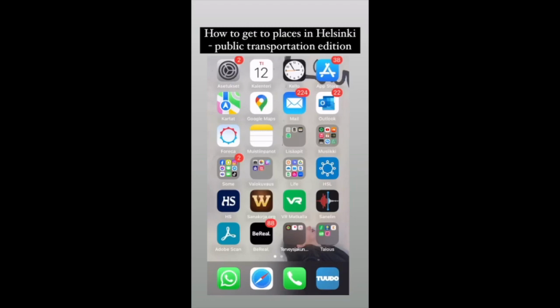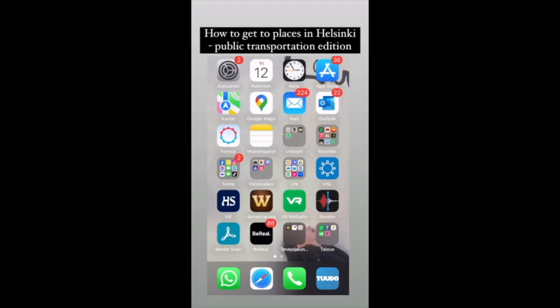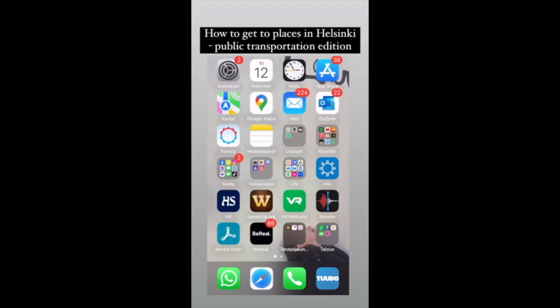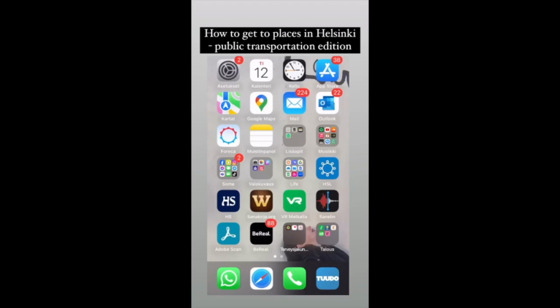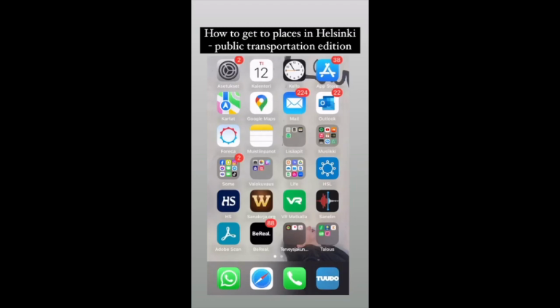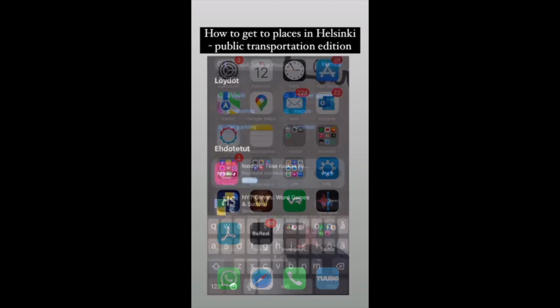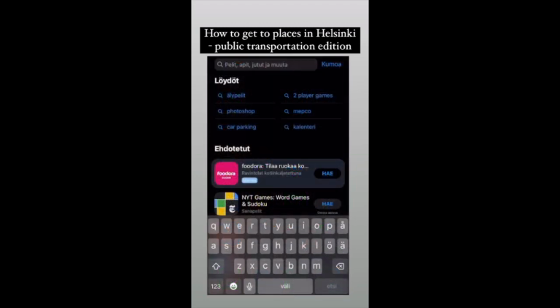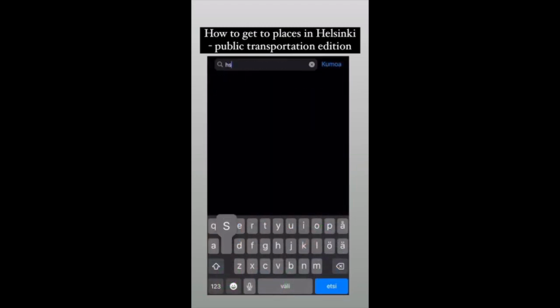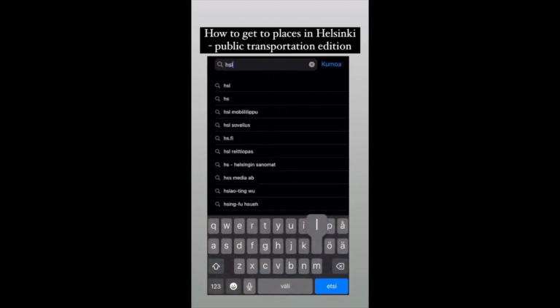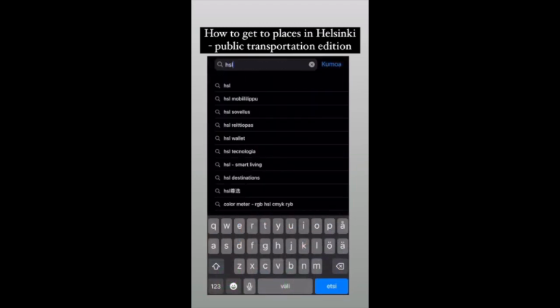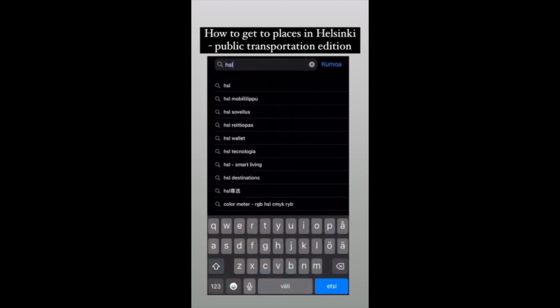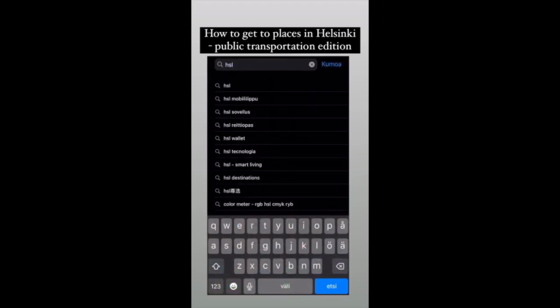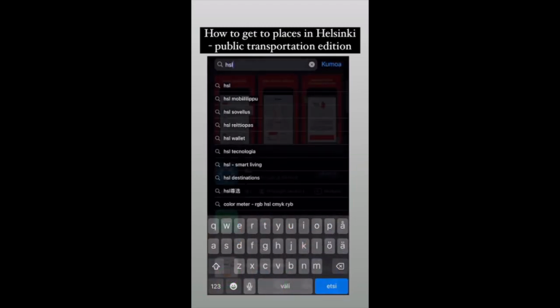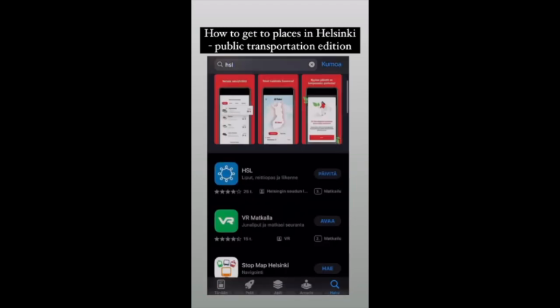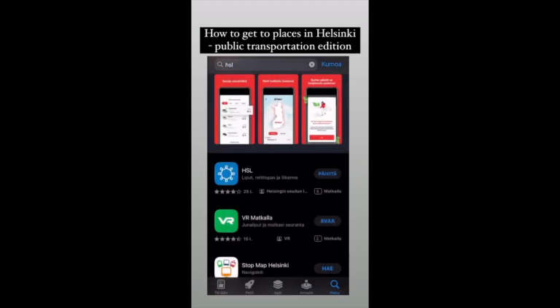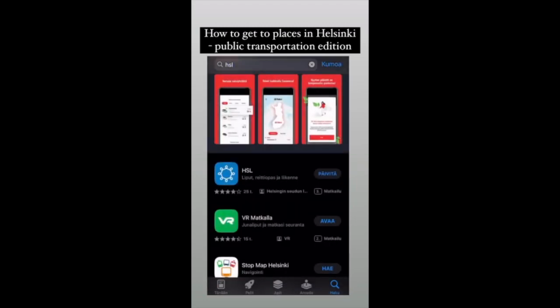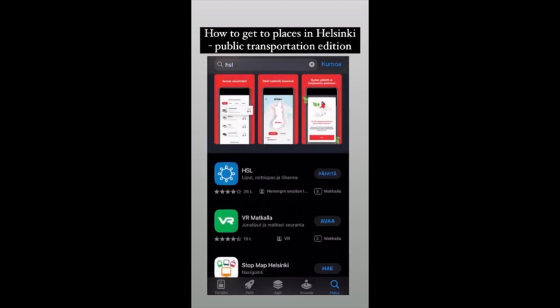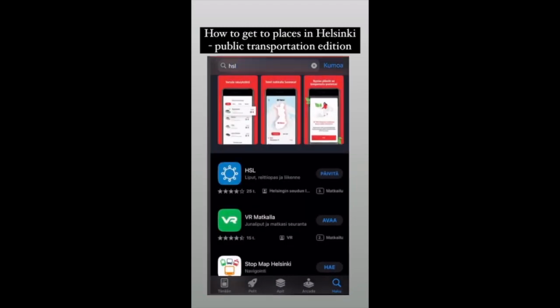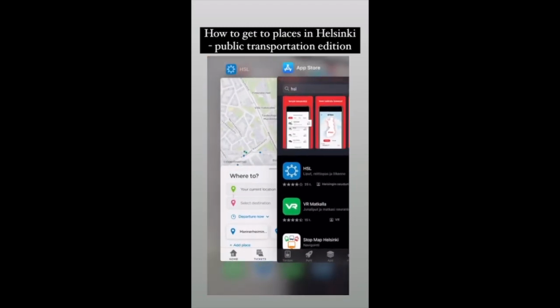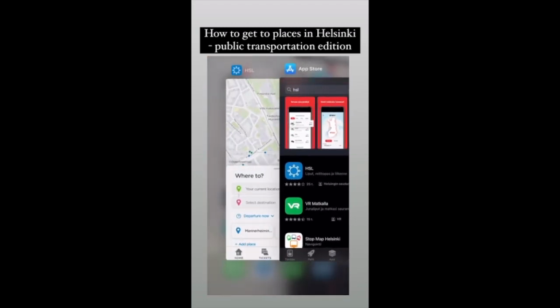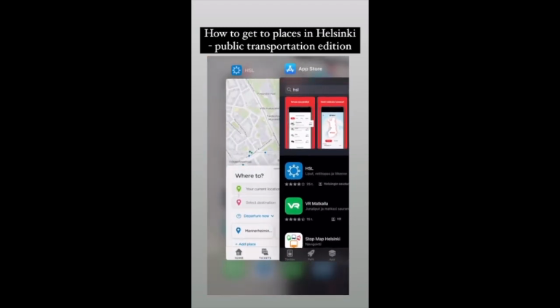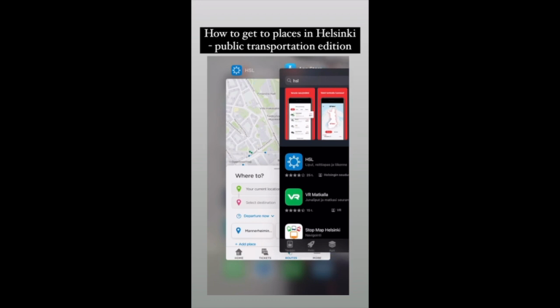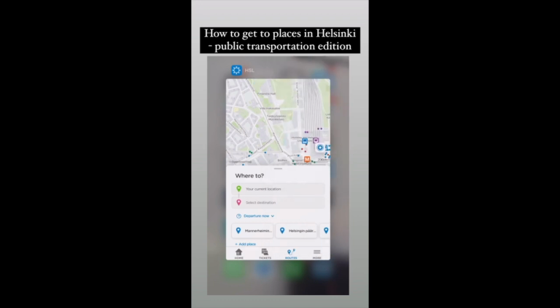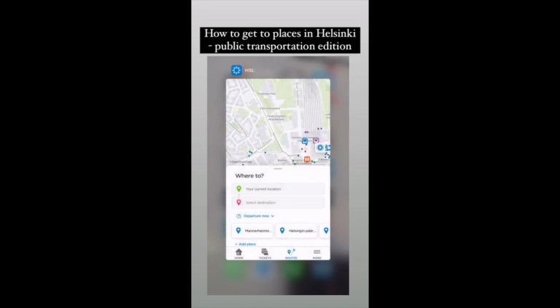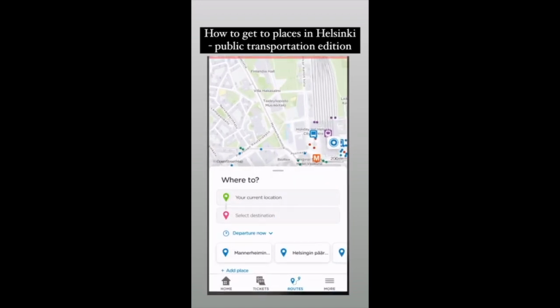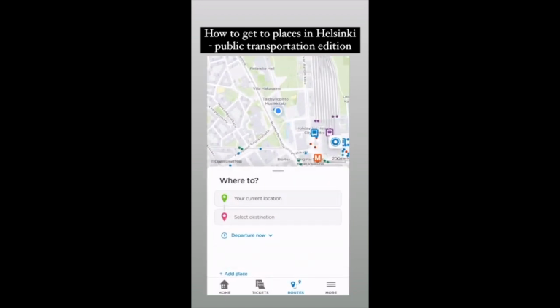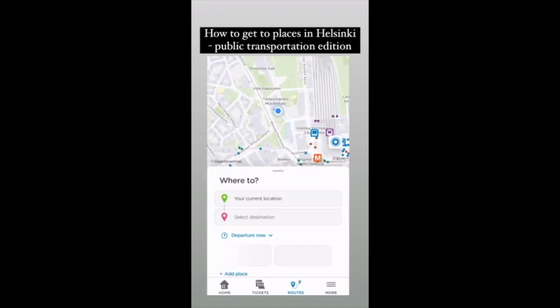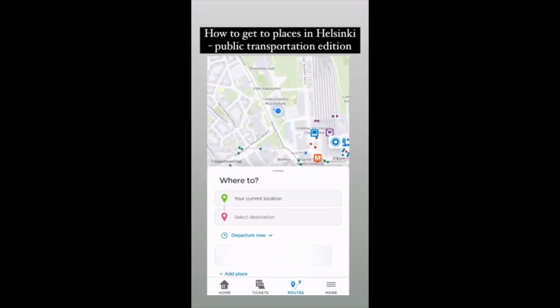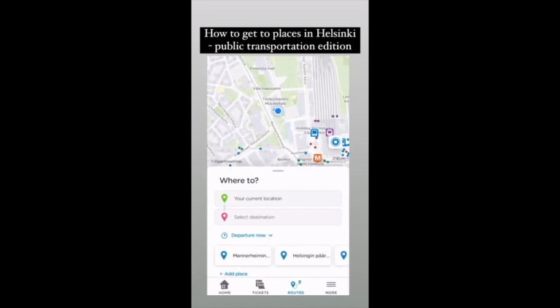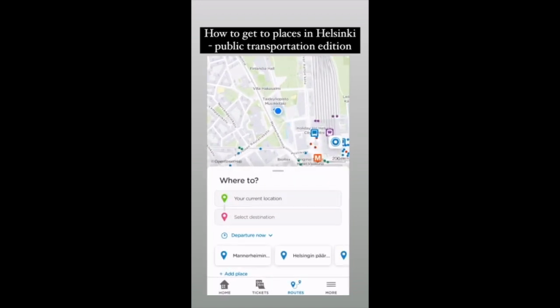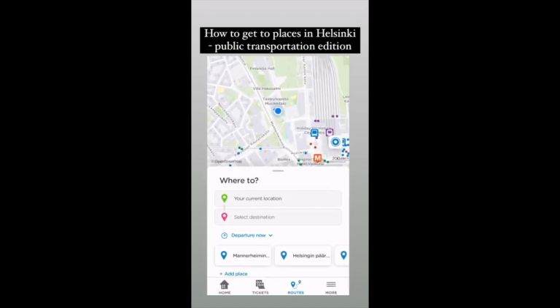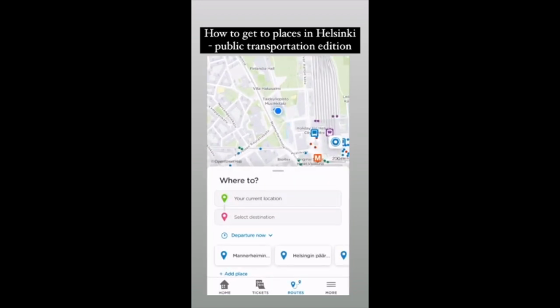HLS app, also known as public transportation in Helsinki and the capital area. Go to your app store, download the app, and register. It doesn't cost anything.